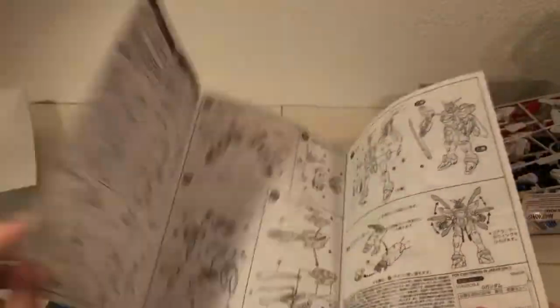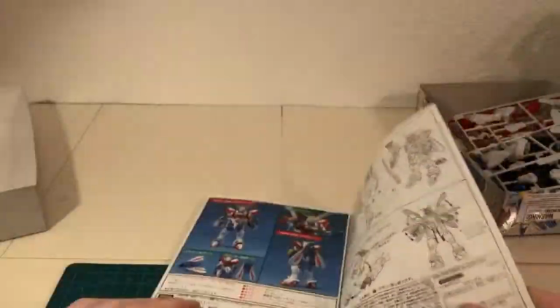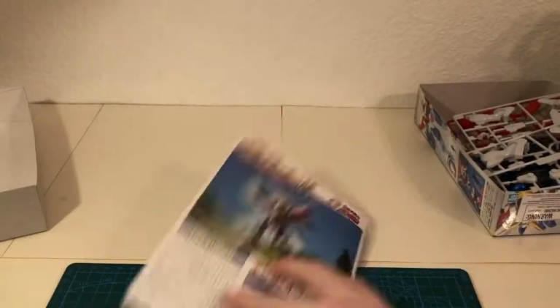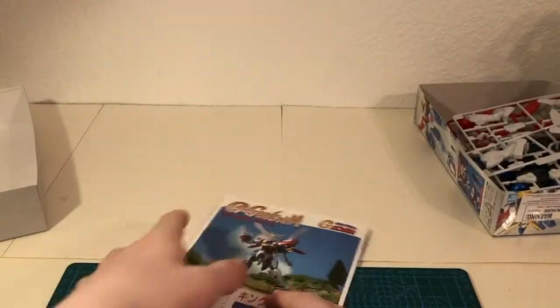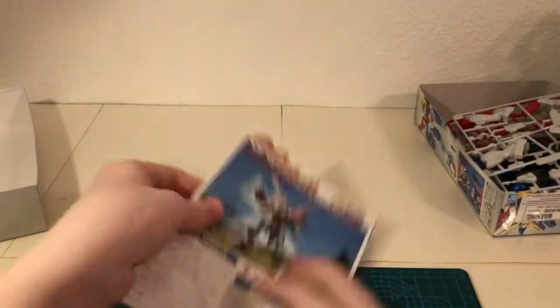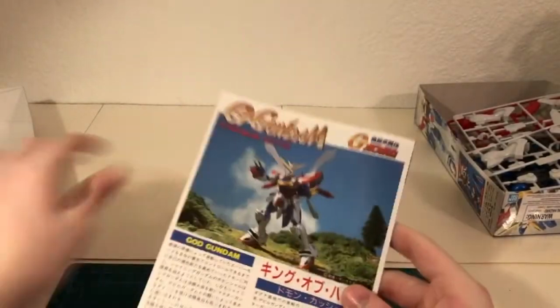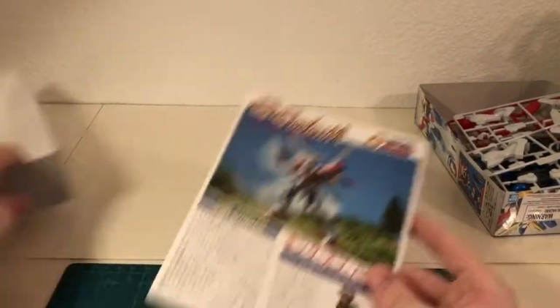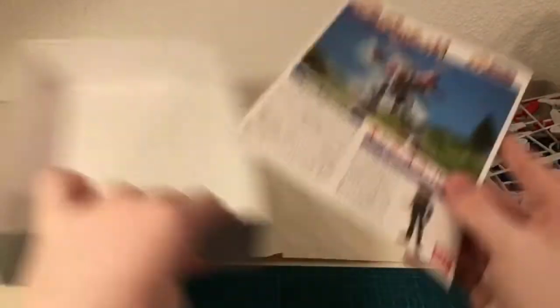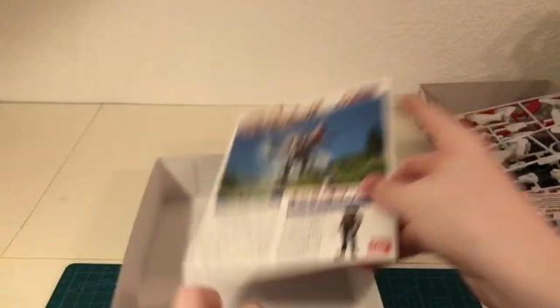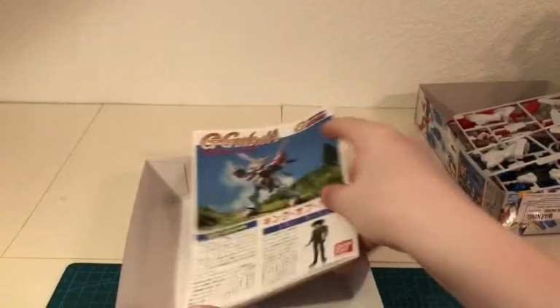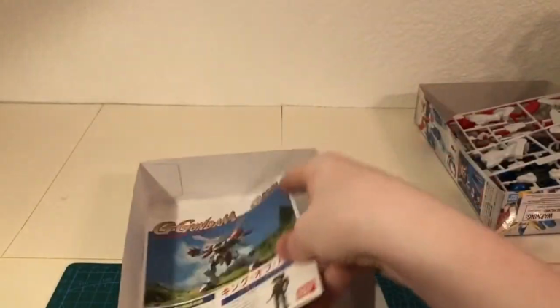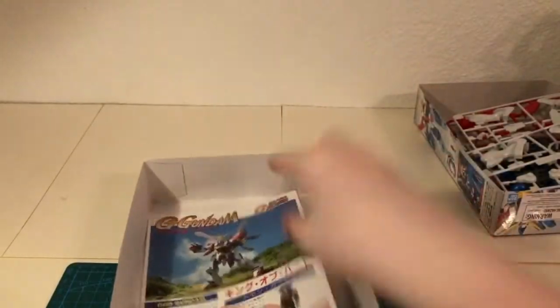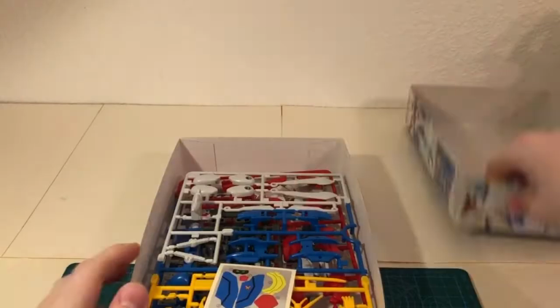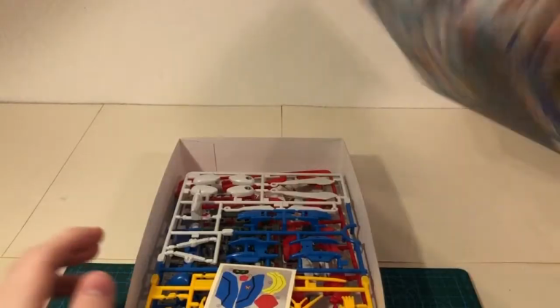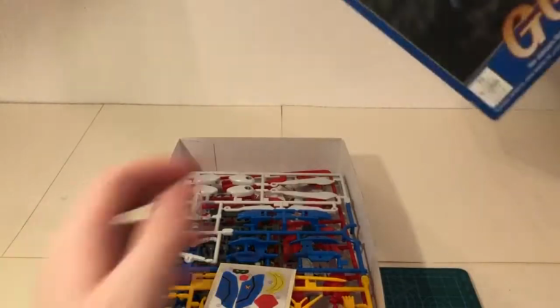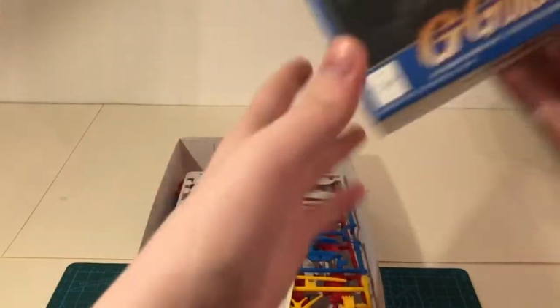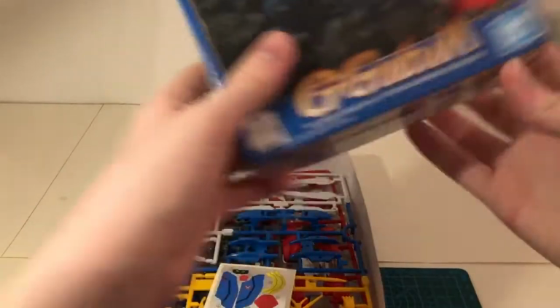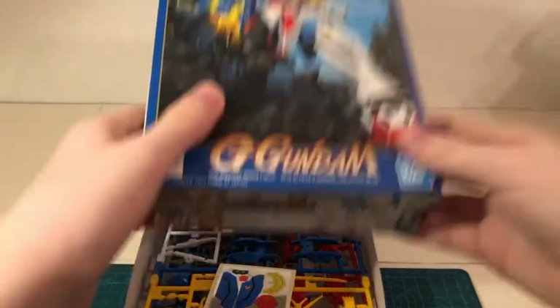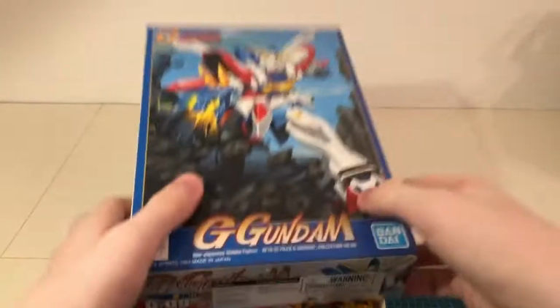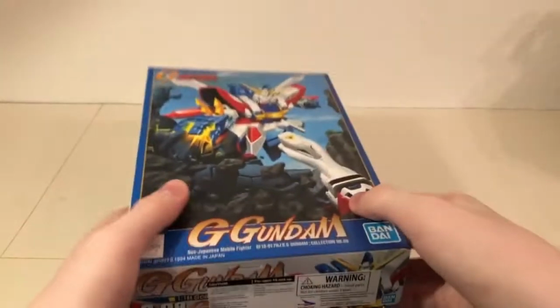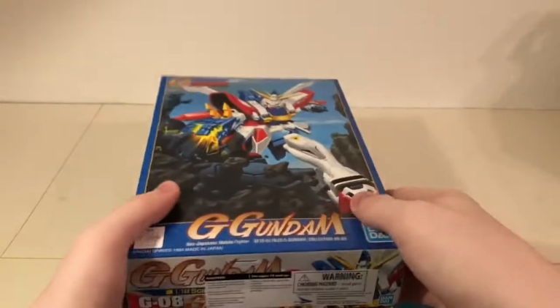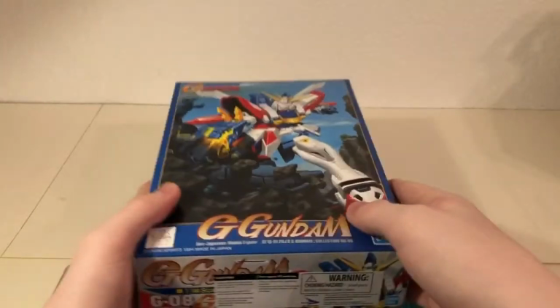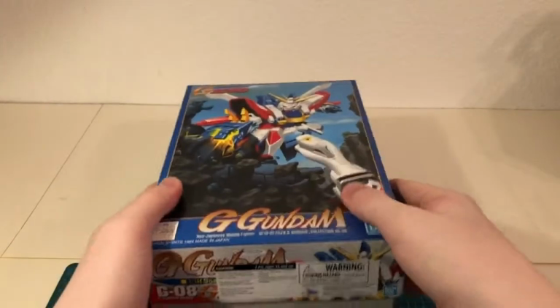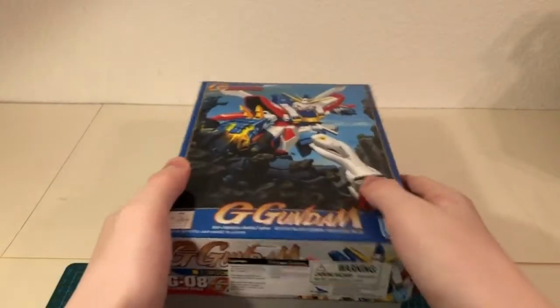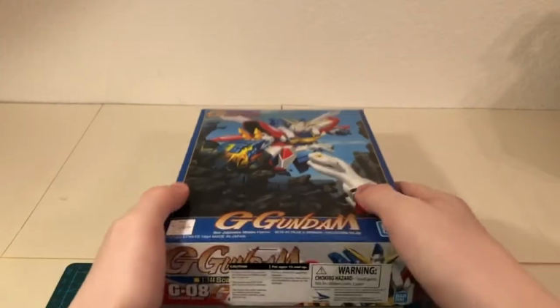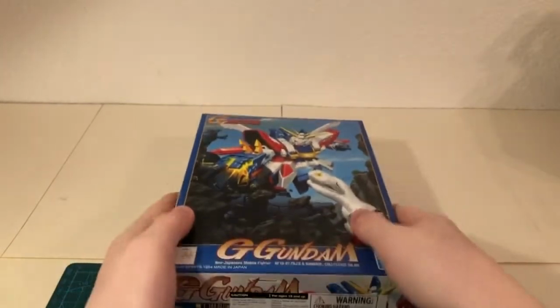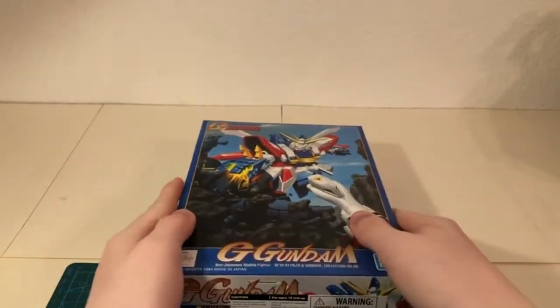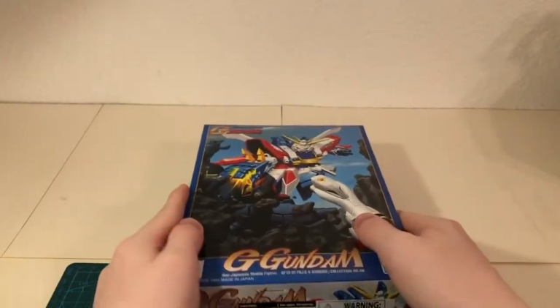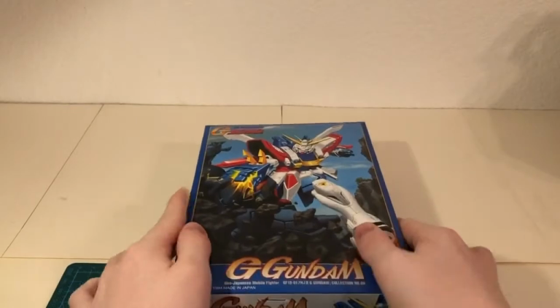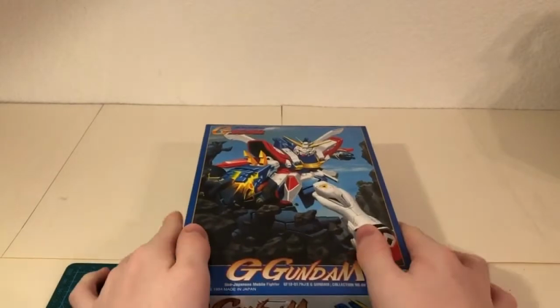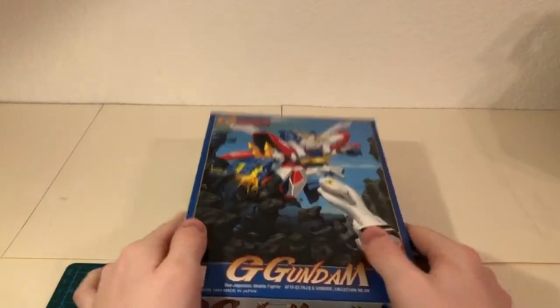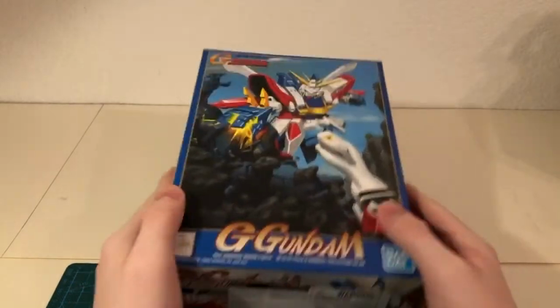That's all that's included within this 1/144 scale God Gundam. I'll see you when this kit's built.